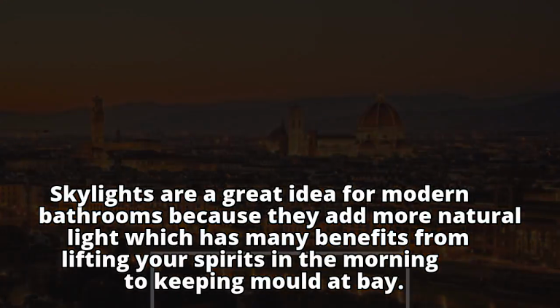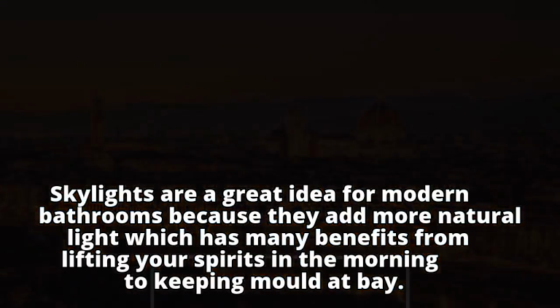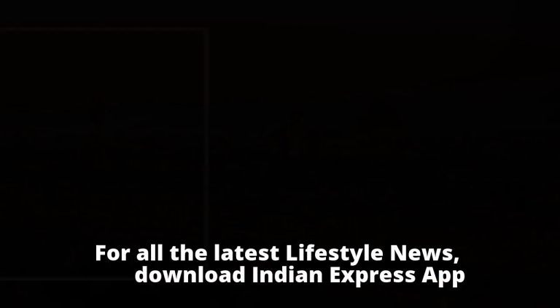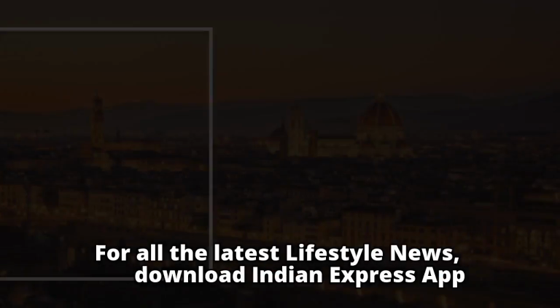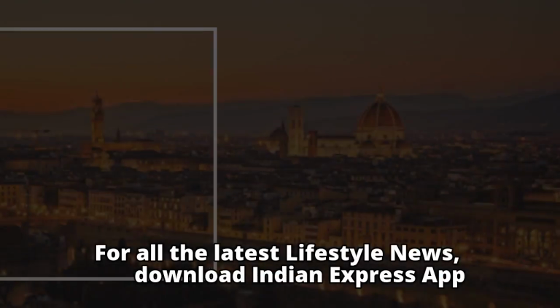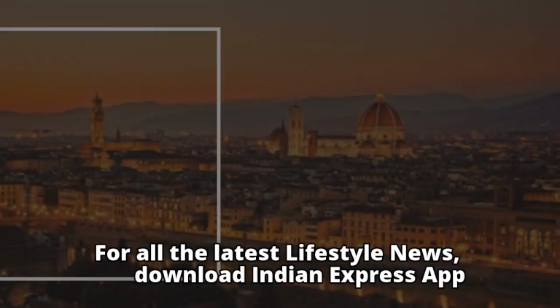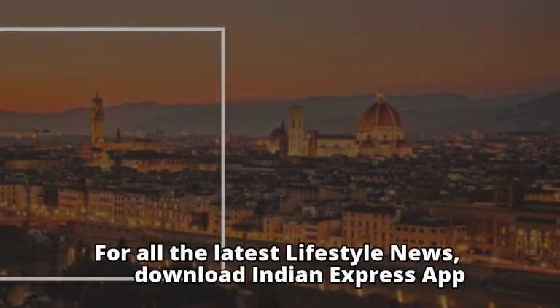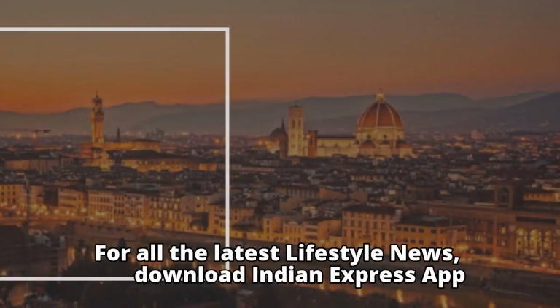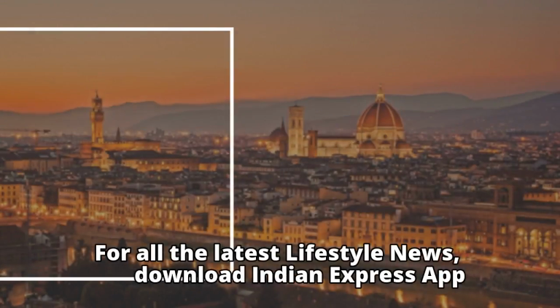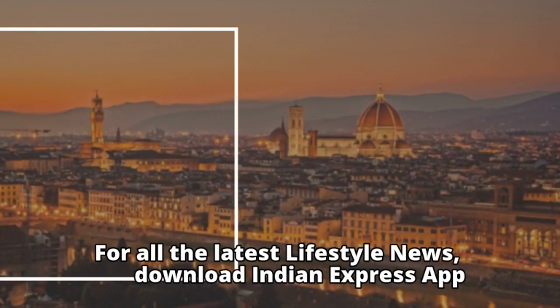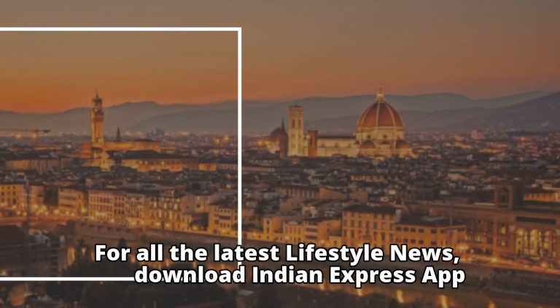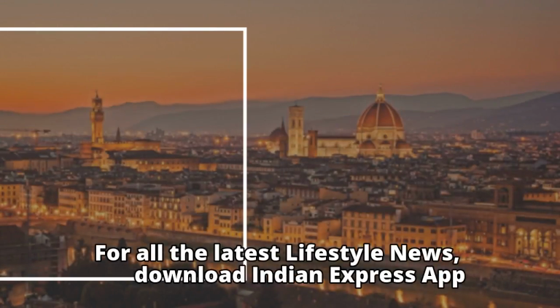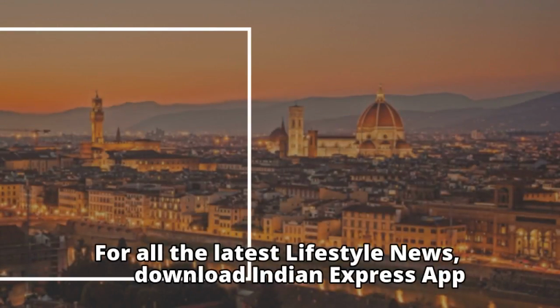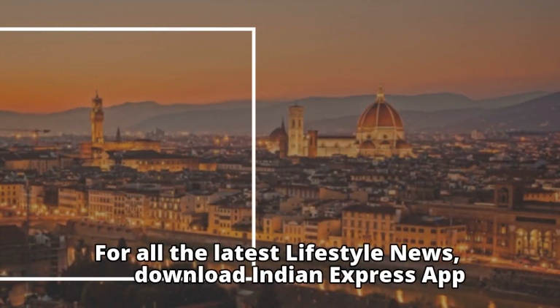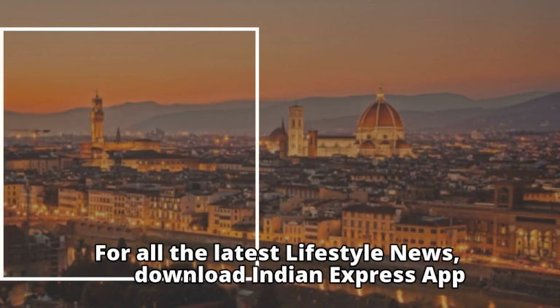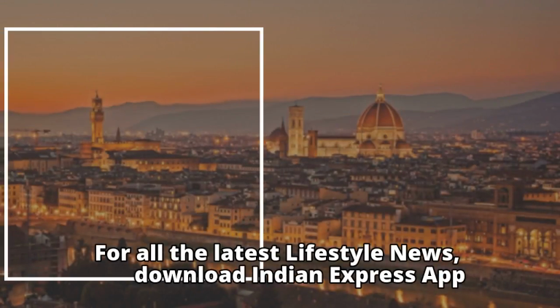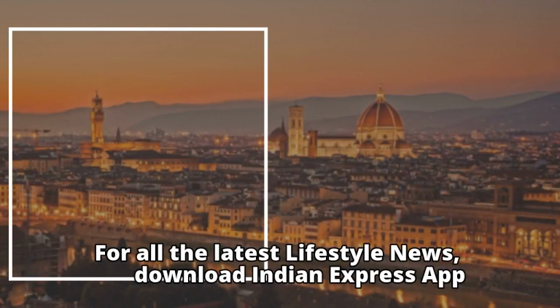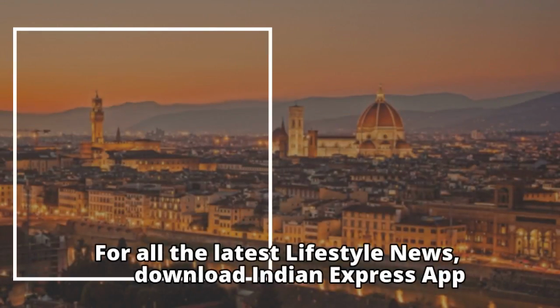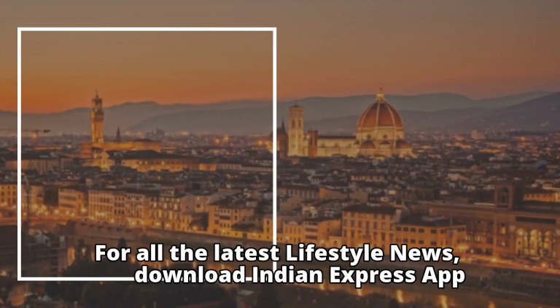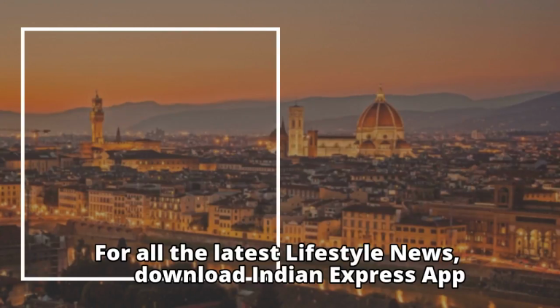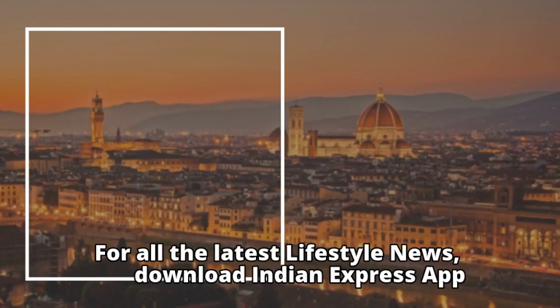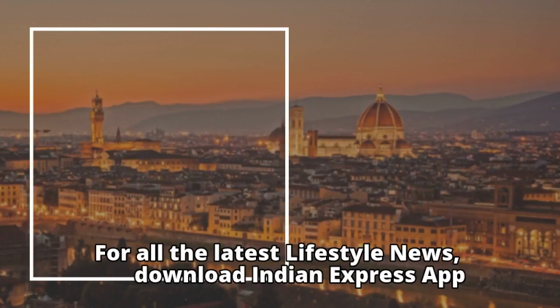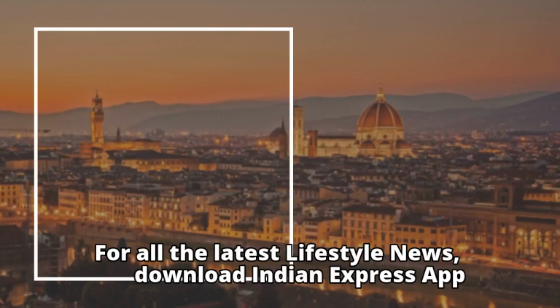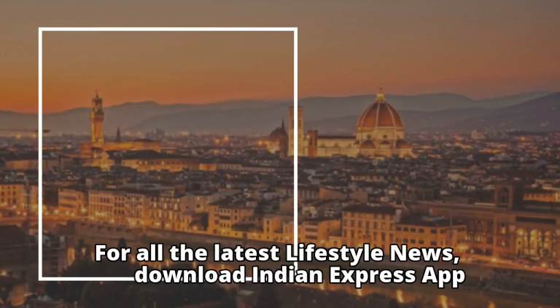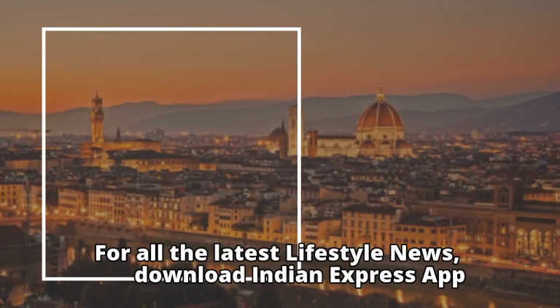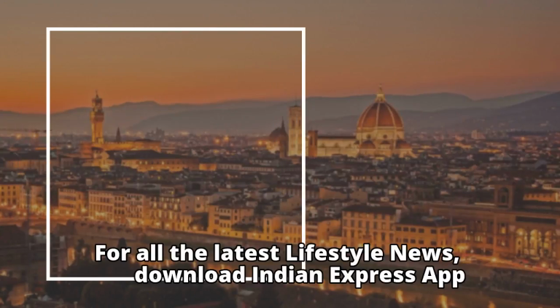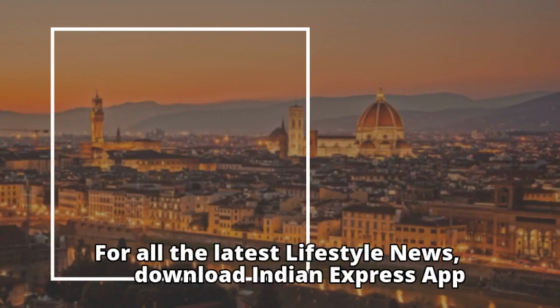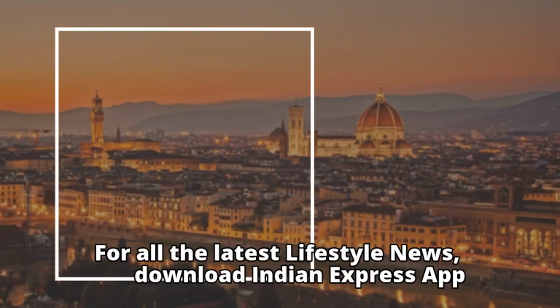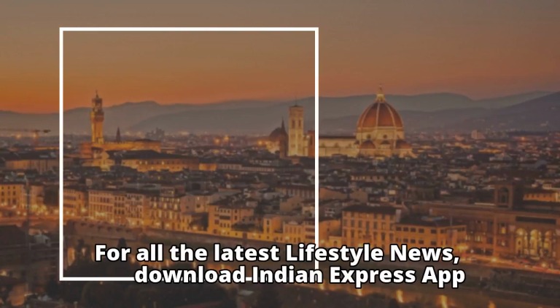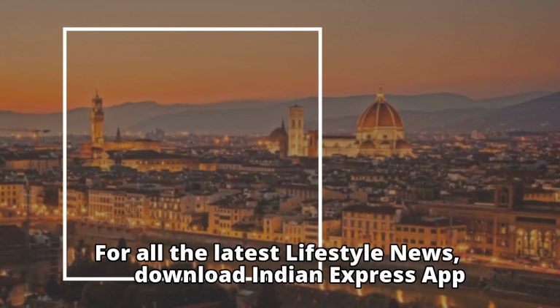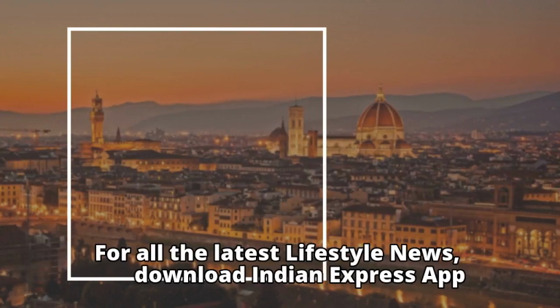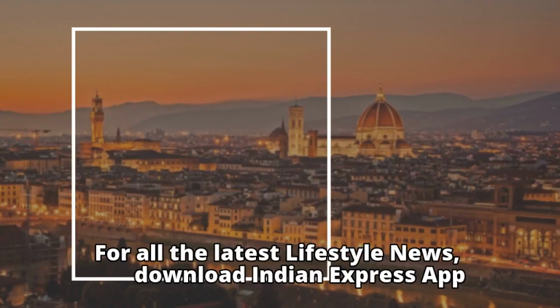For all the latest lifestyle news, download the Indian Express App.